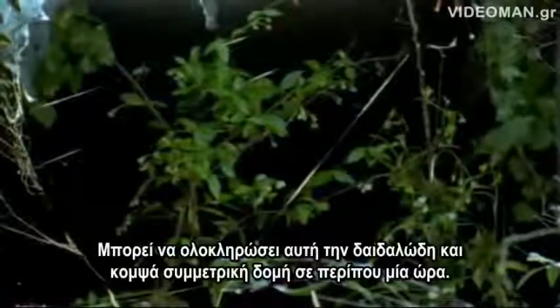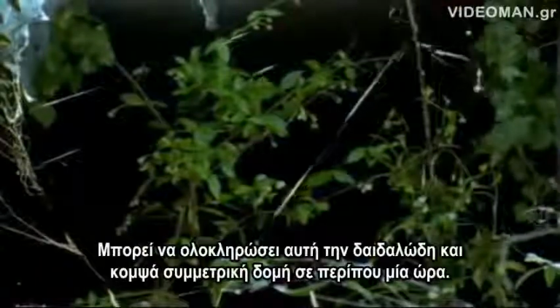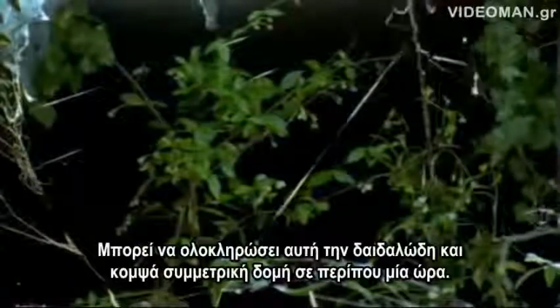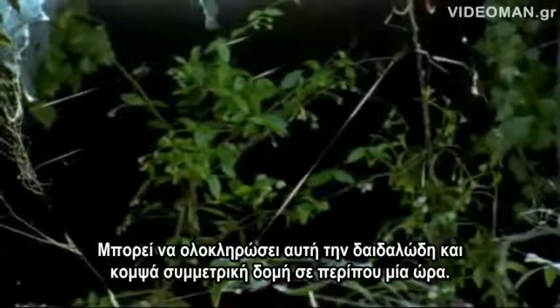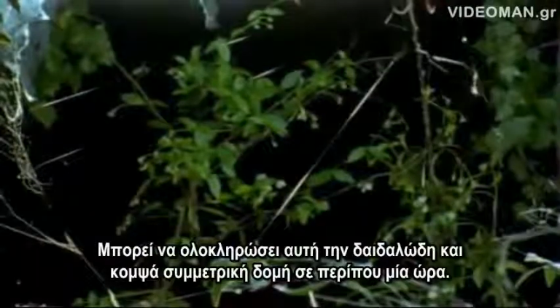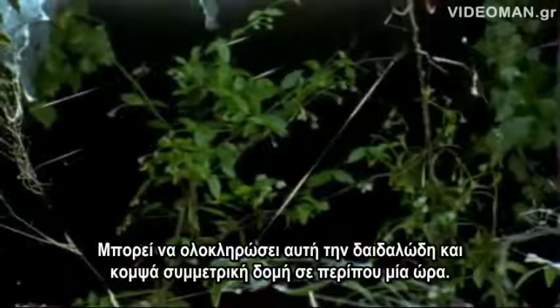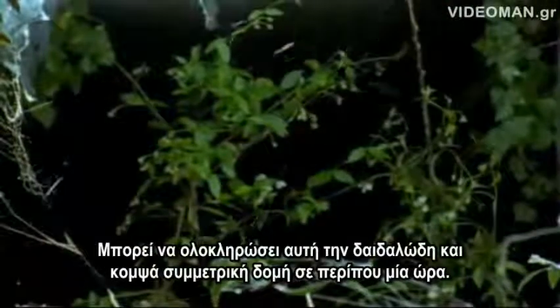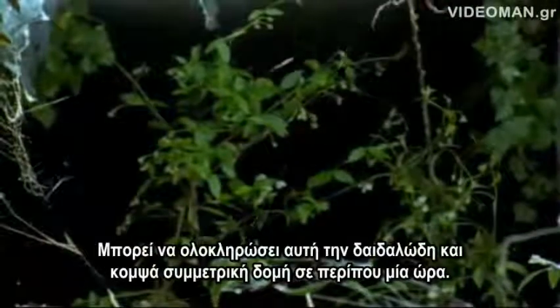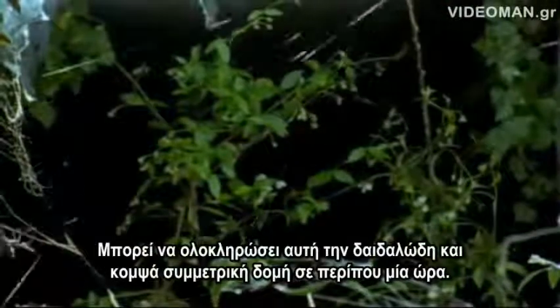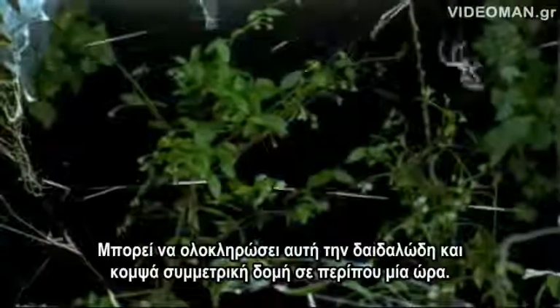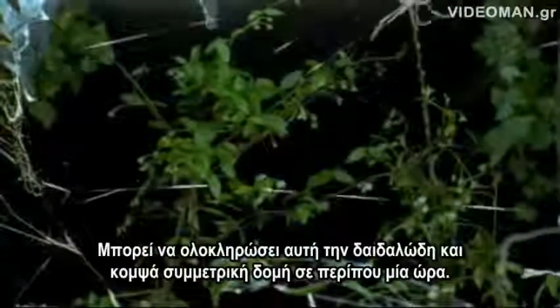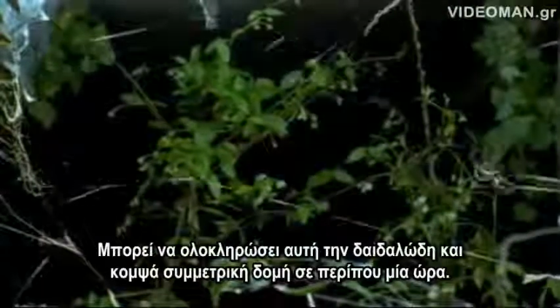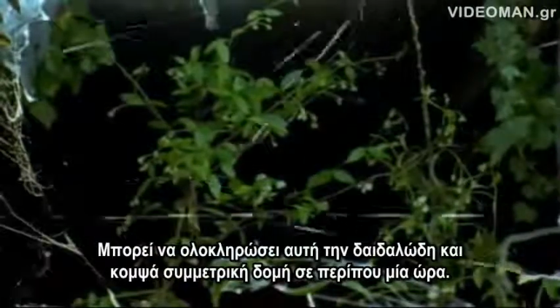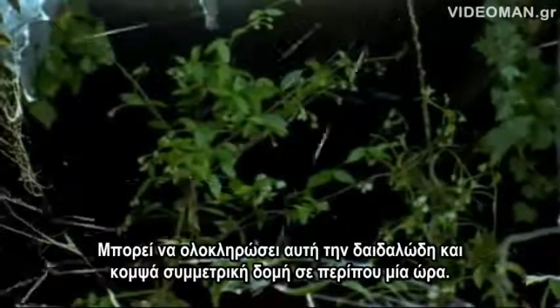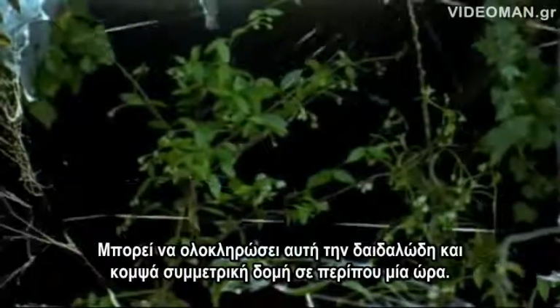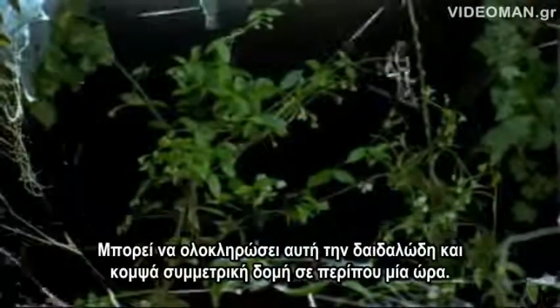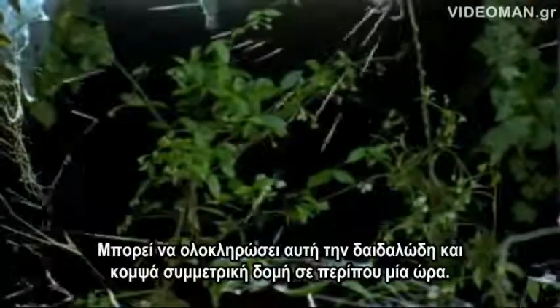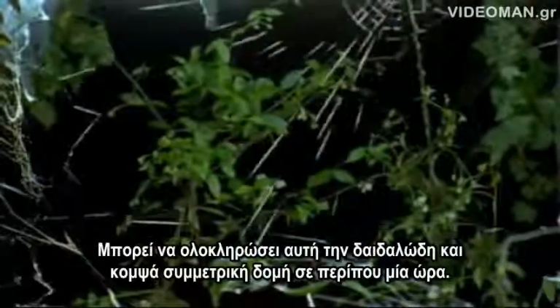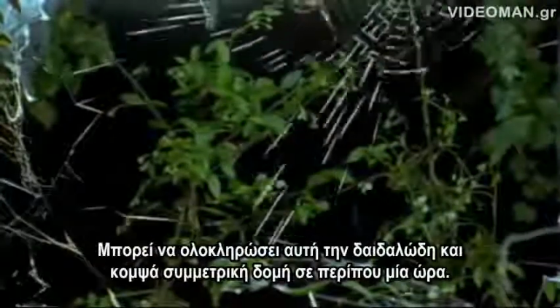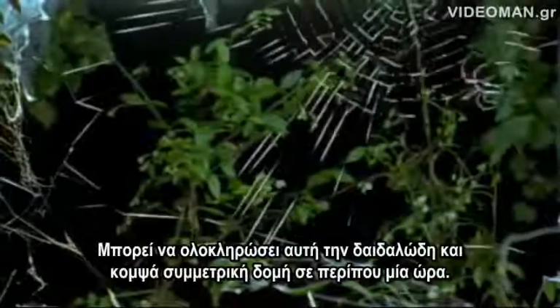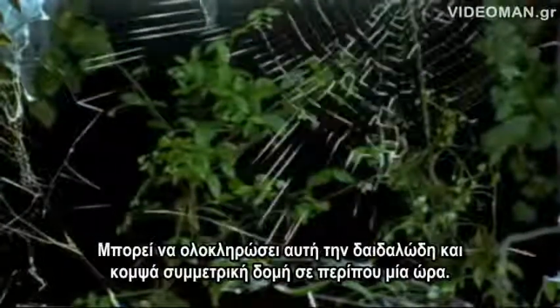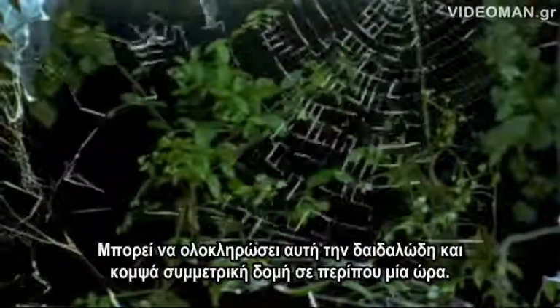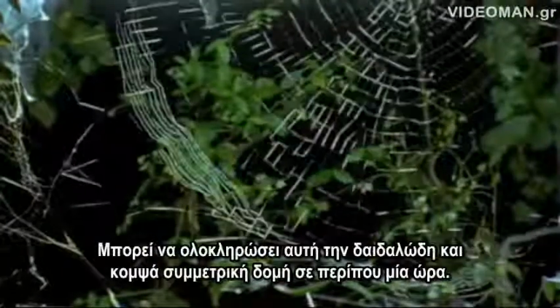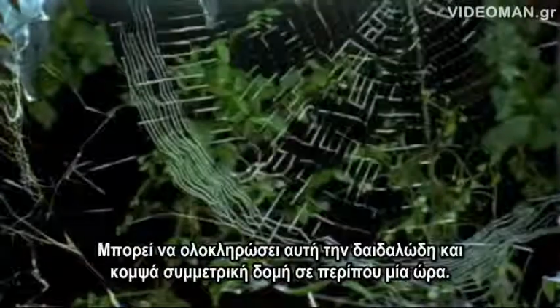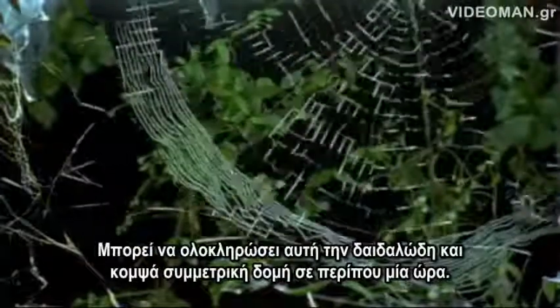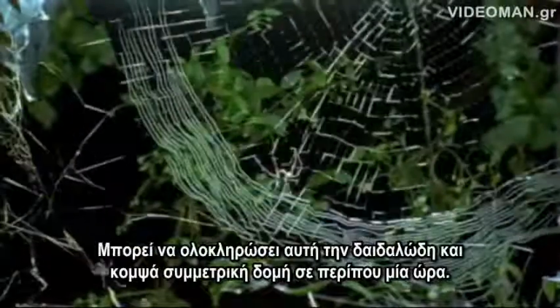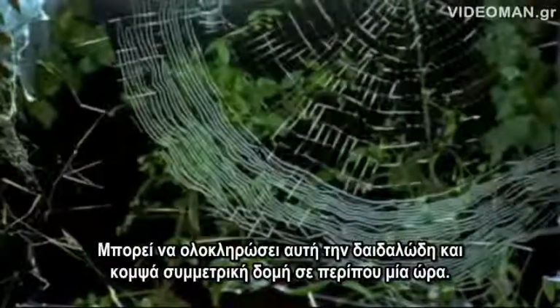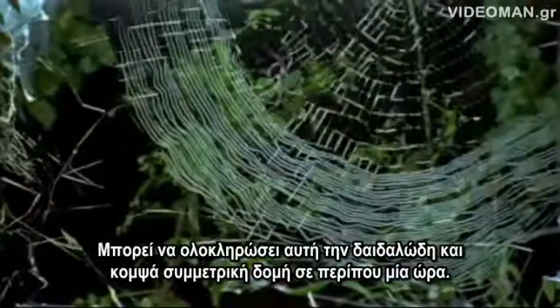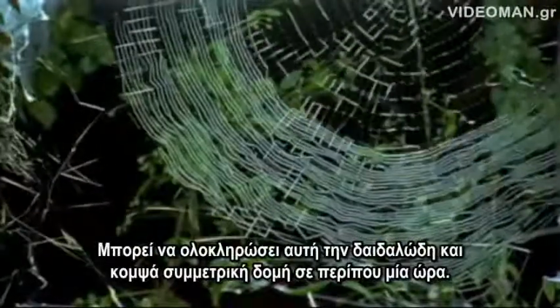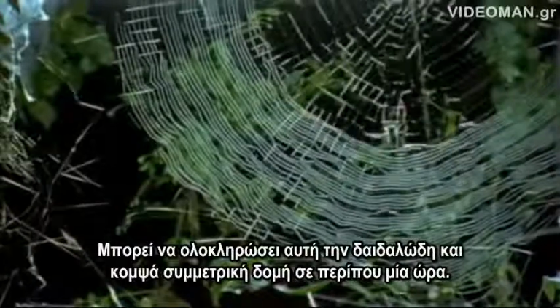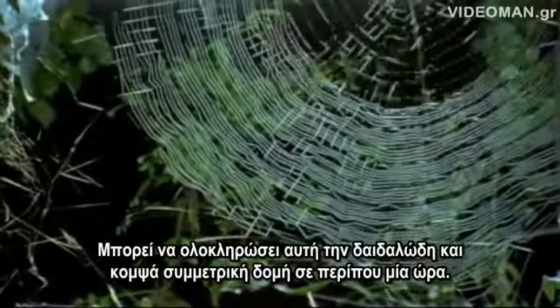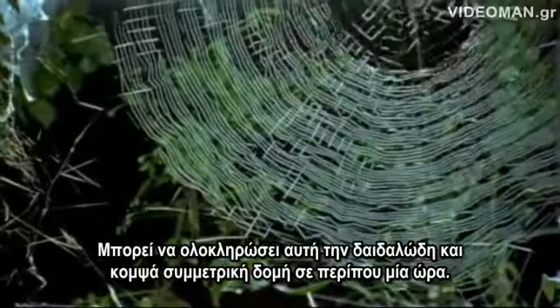She can complete the whole intricate, elegantly symmetrical structure in about an hour.